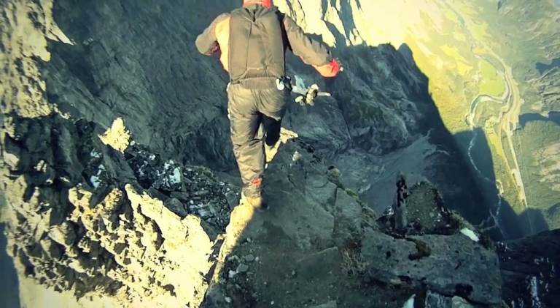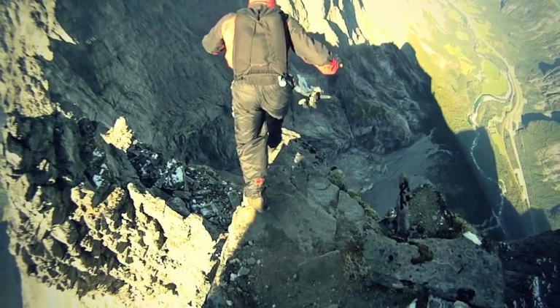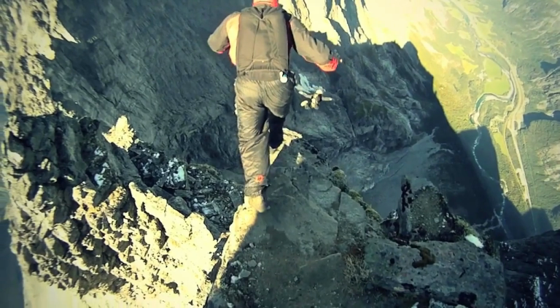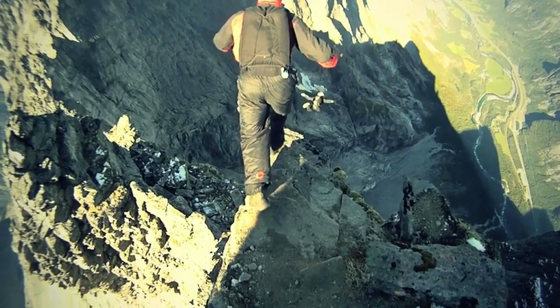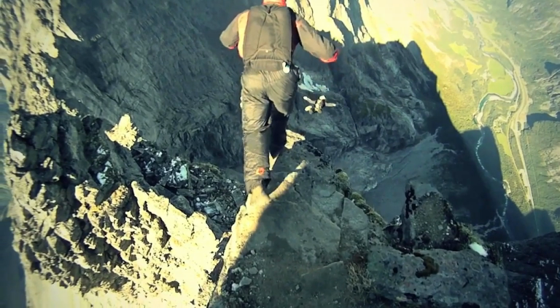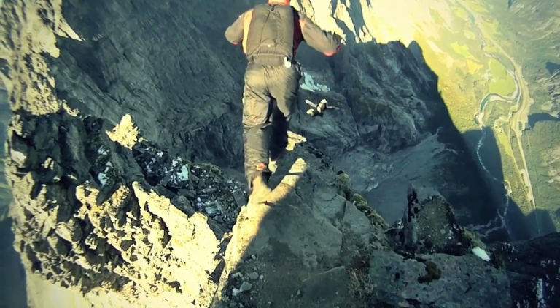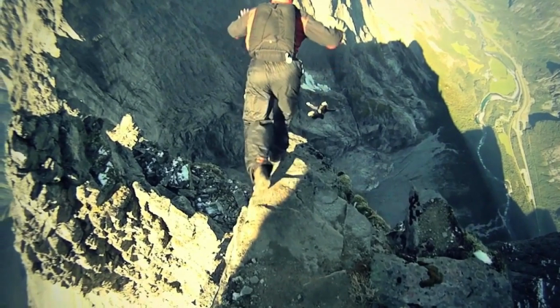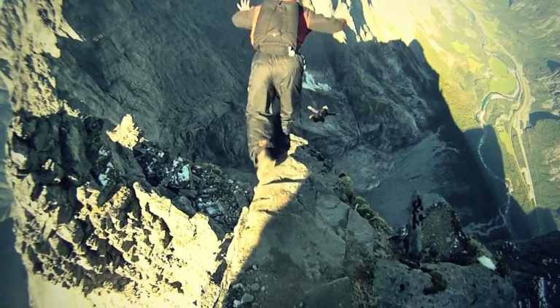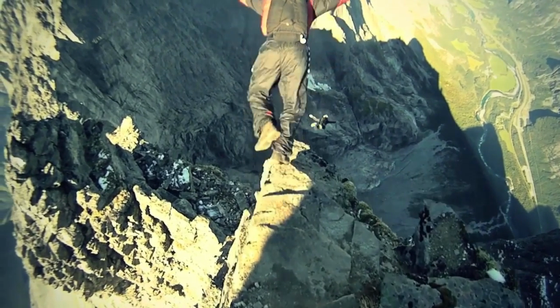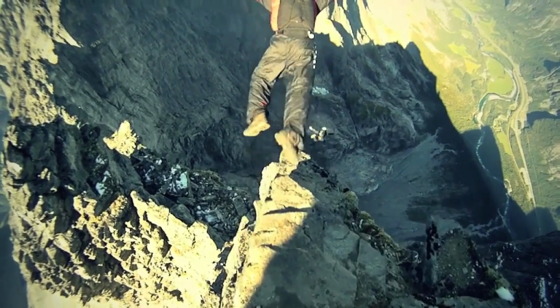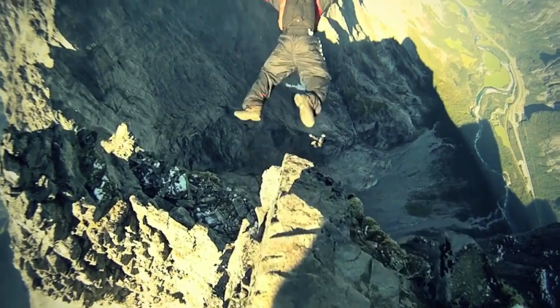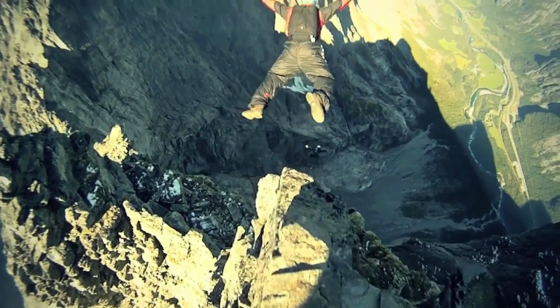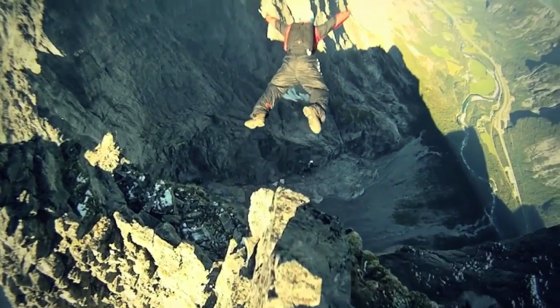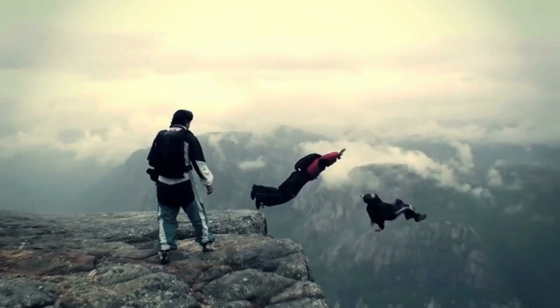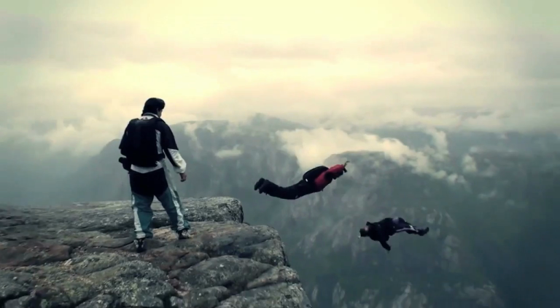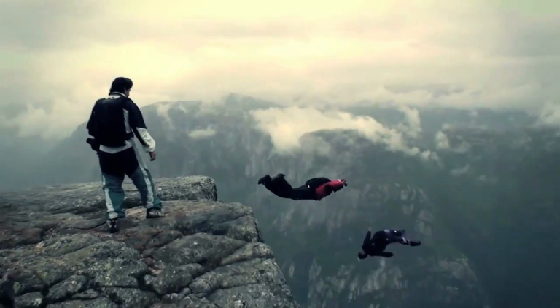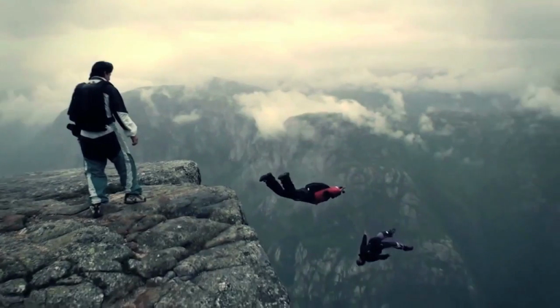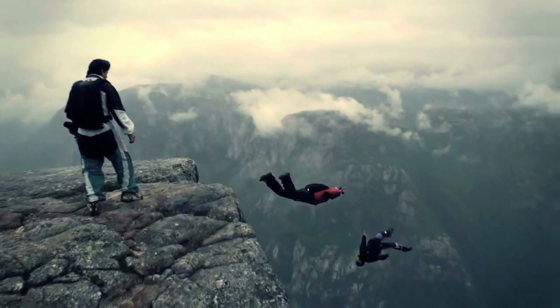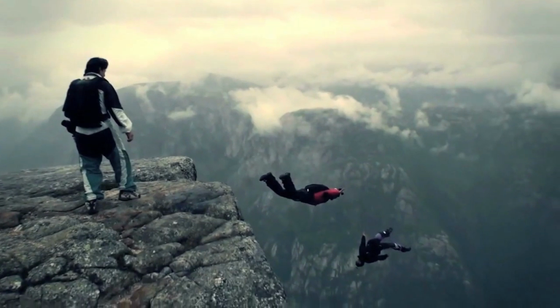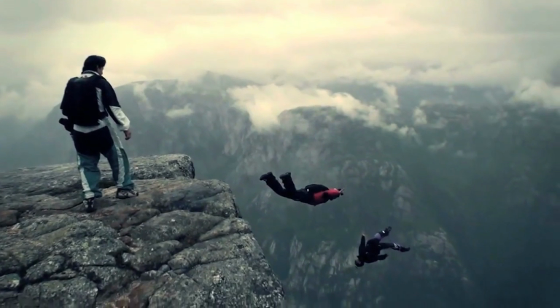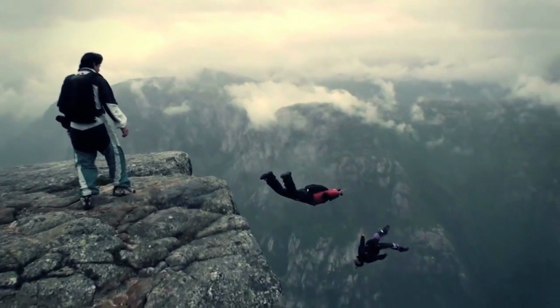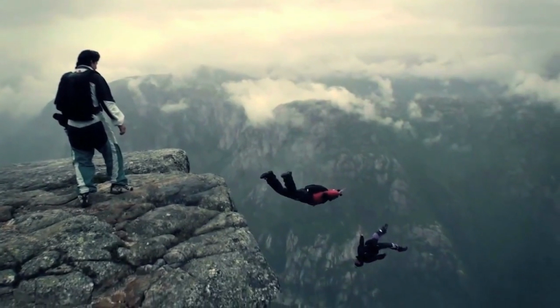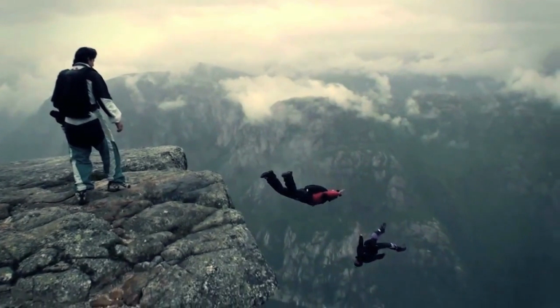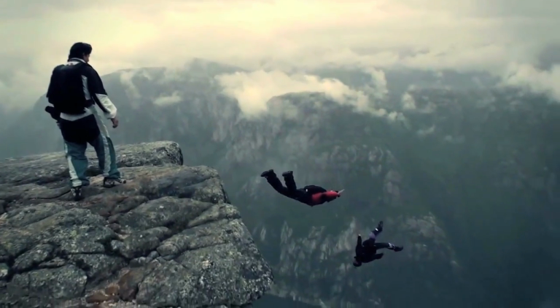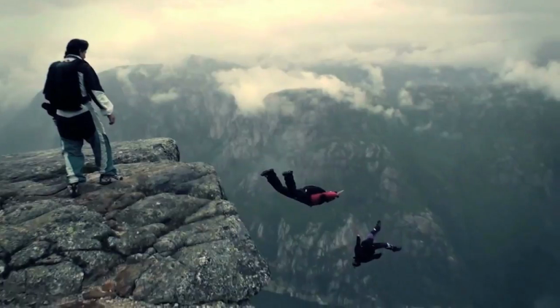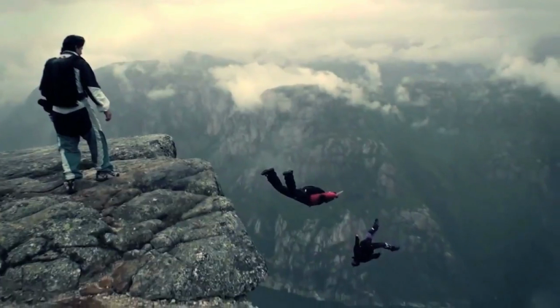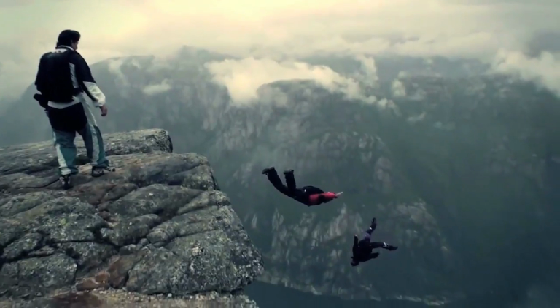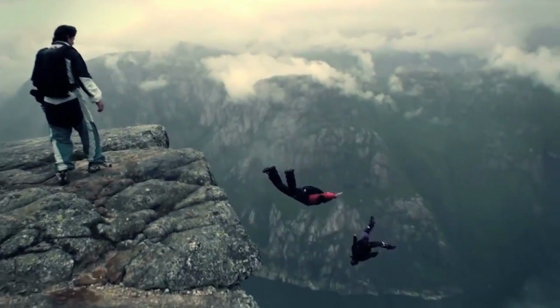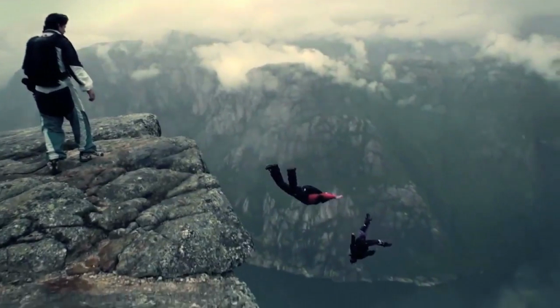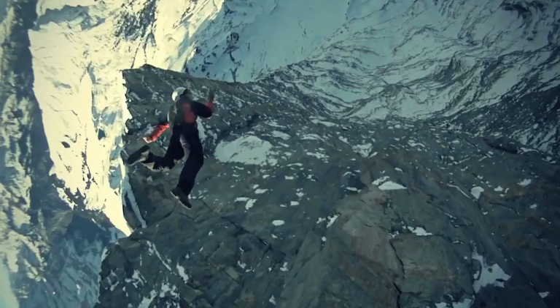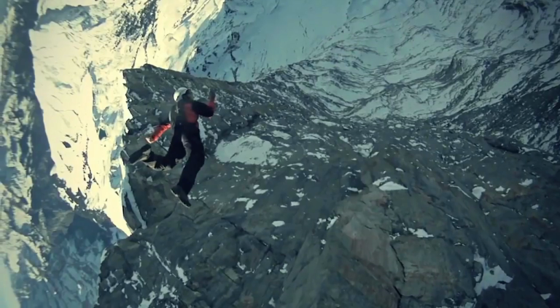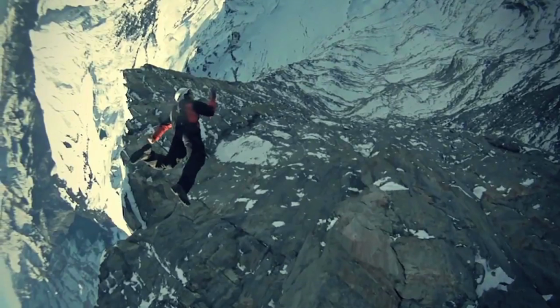Base jumping has never looked more epic than in this video, with footage from Norway, Switzerland, and France.